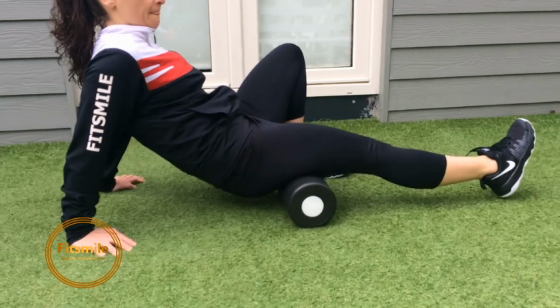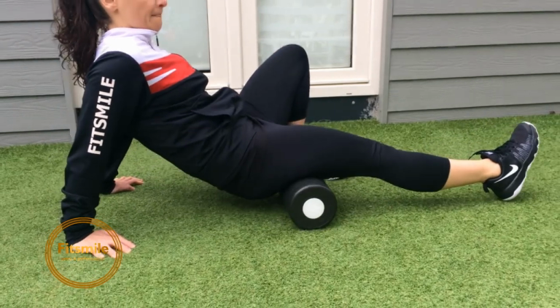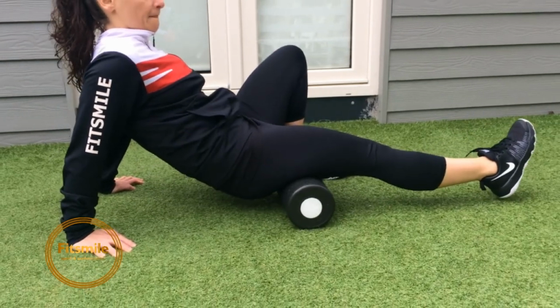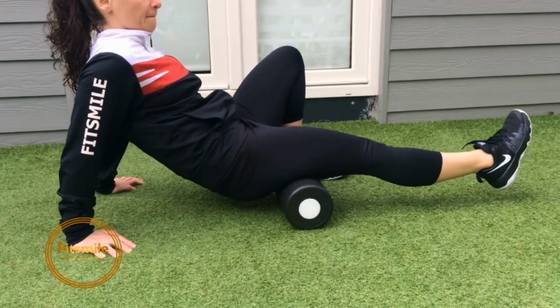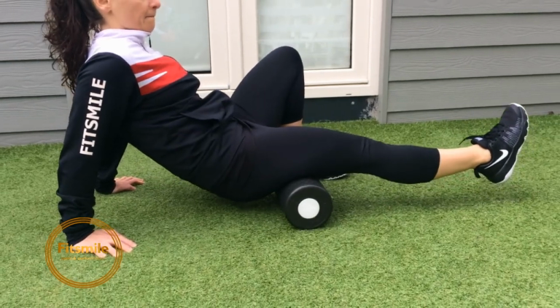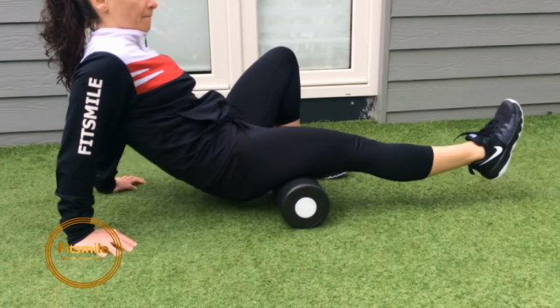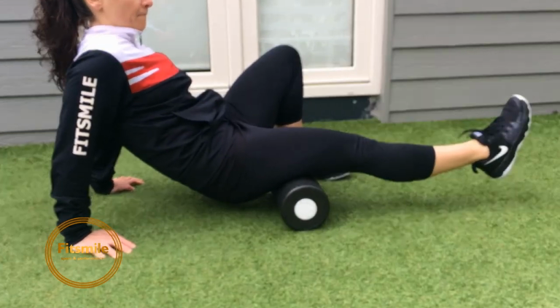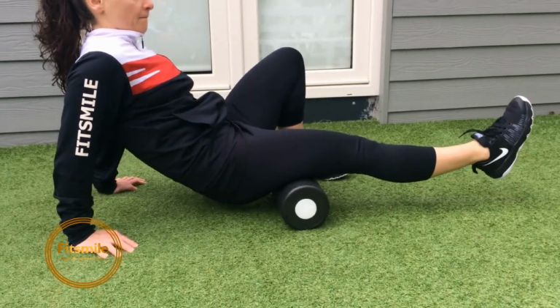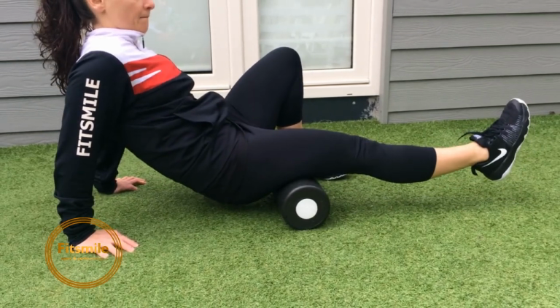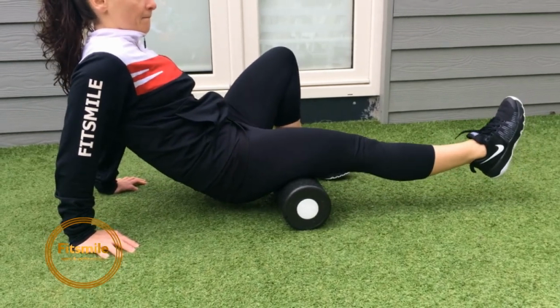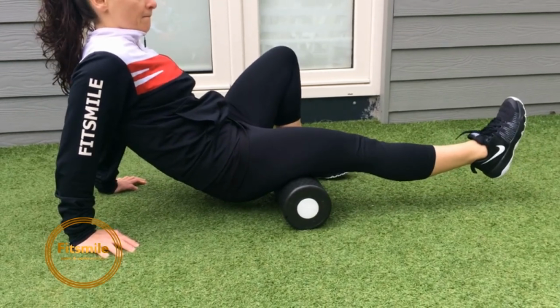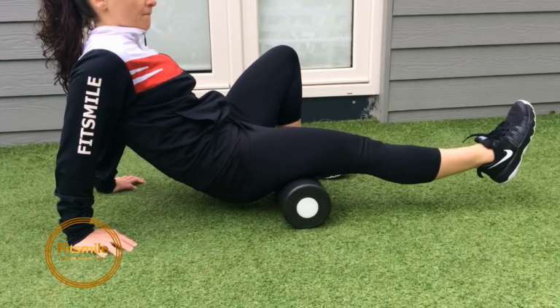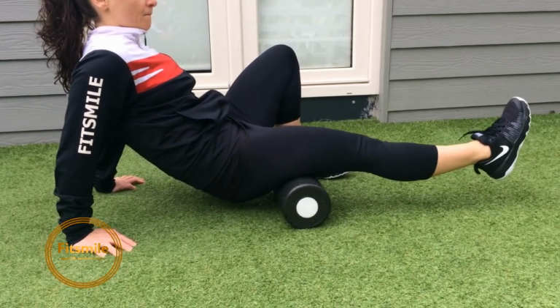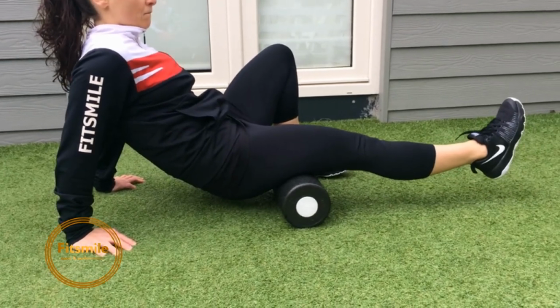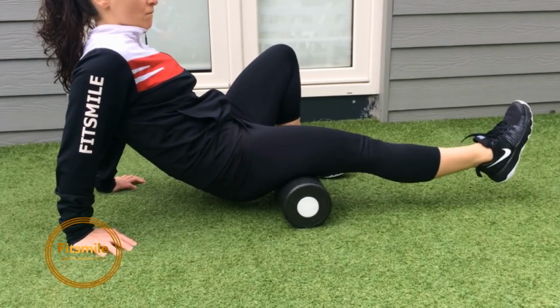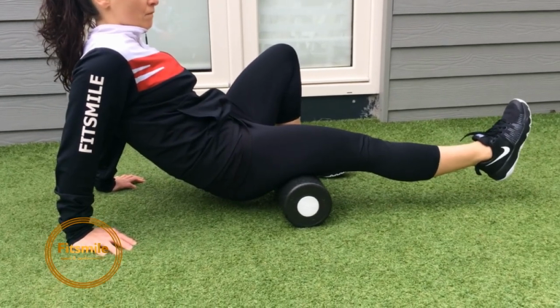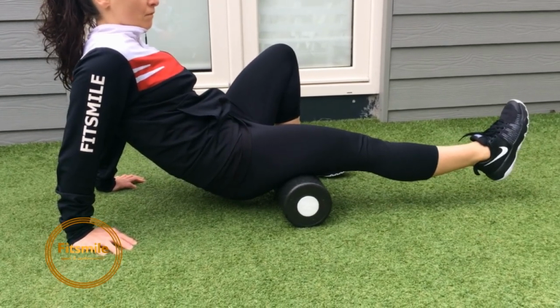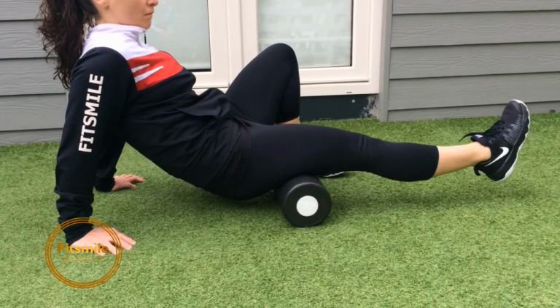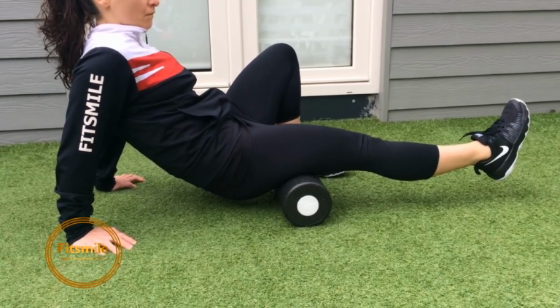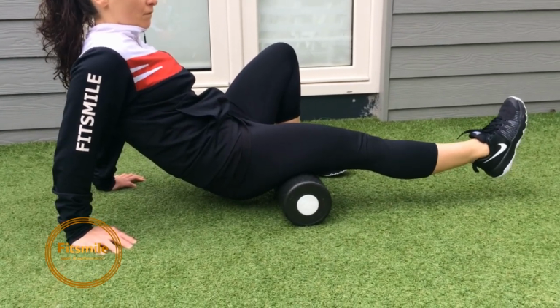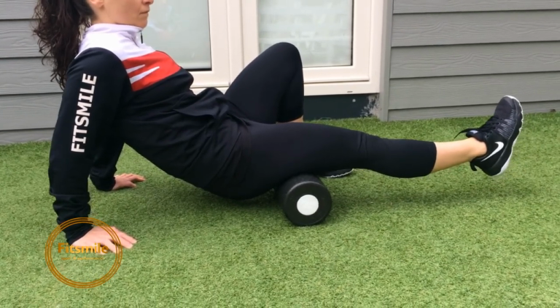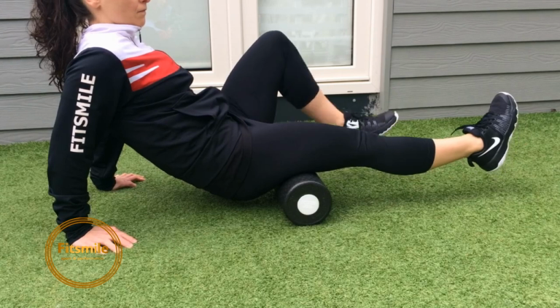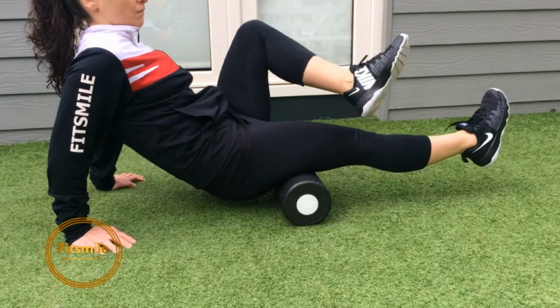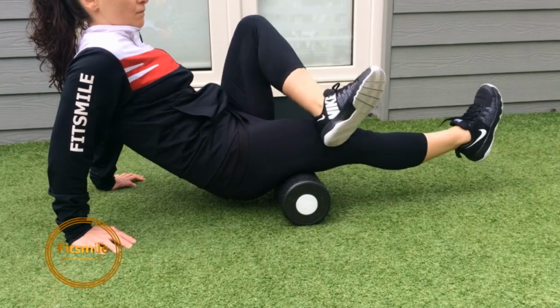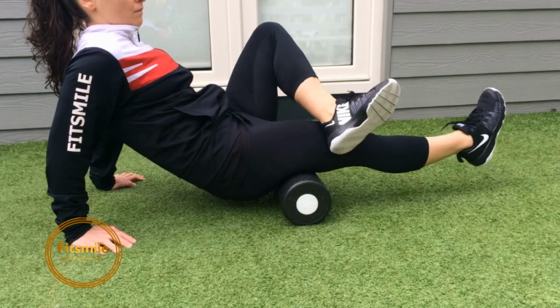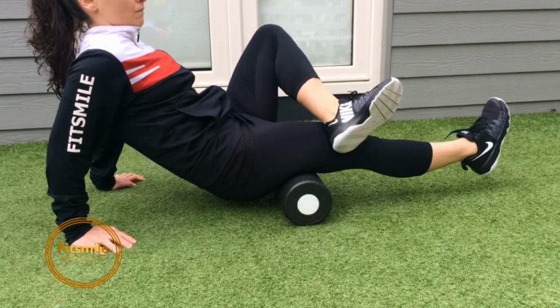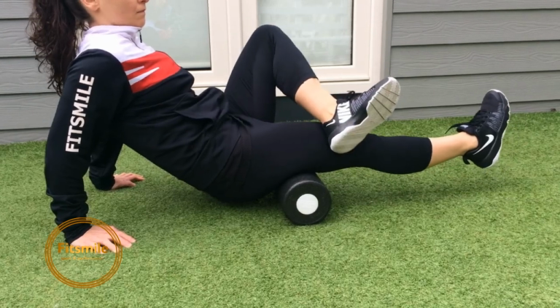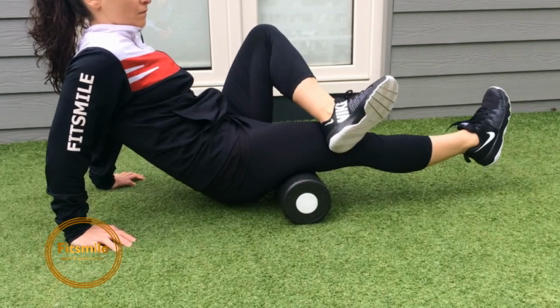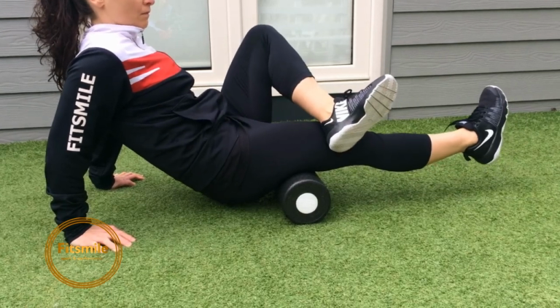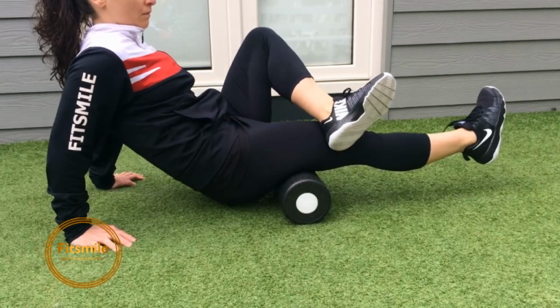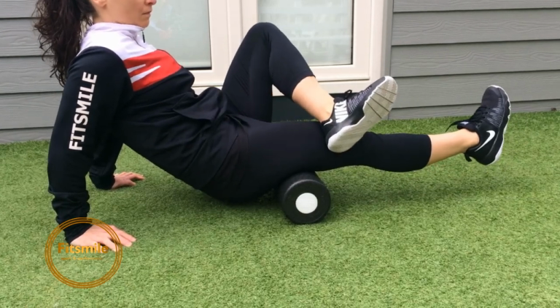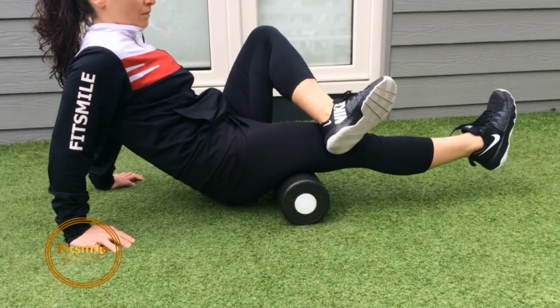She's exploring the inner part, outer part, and middle part. If anything feels super tight, she stays there, presses, and can put one leg on the other to press more. She gives herself deep breaths.